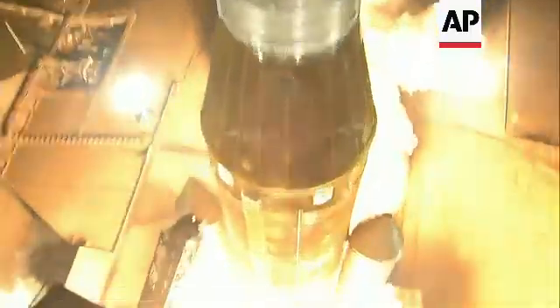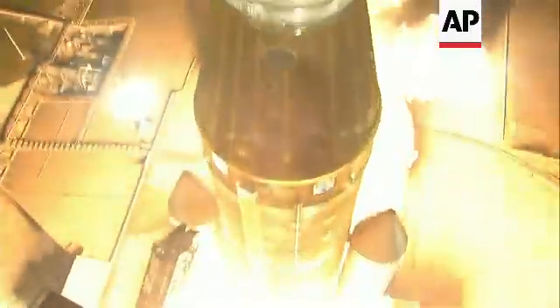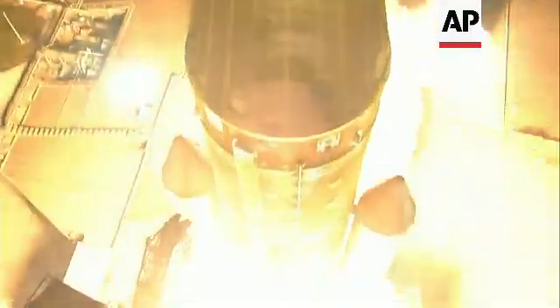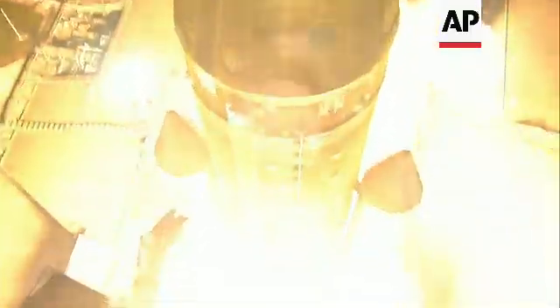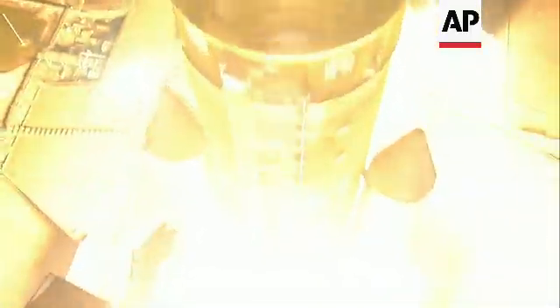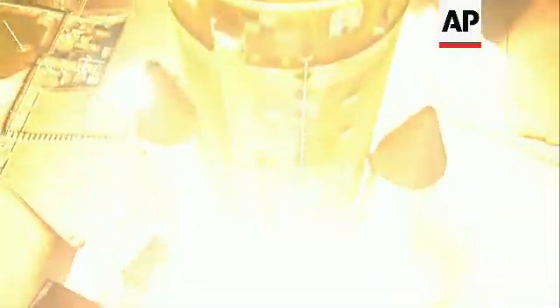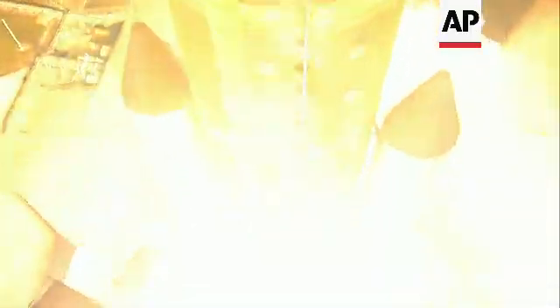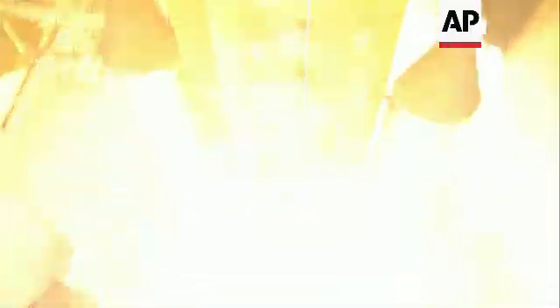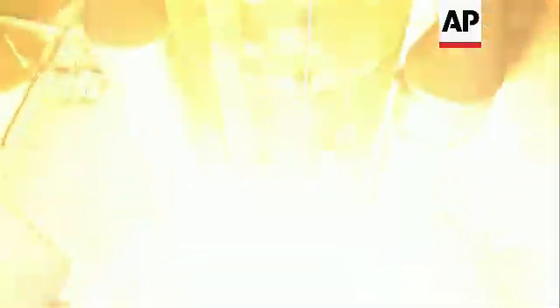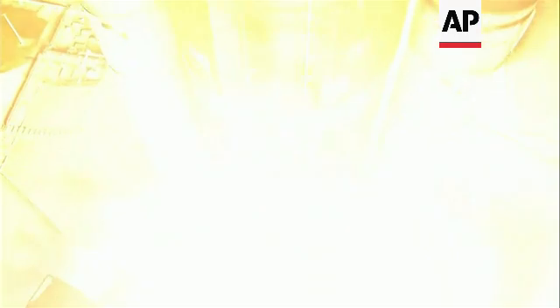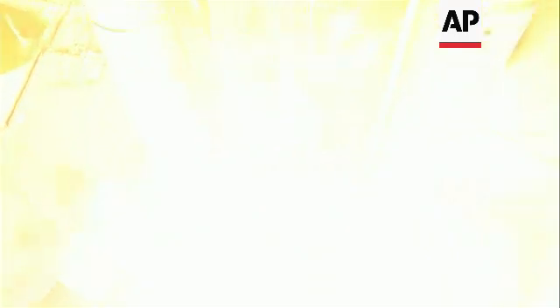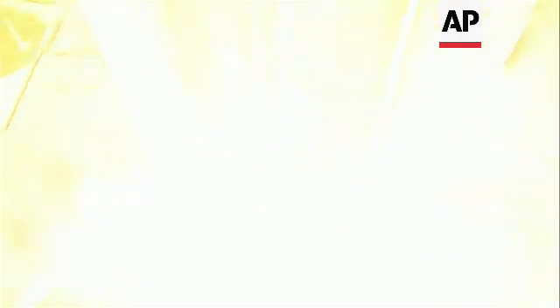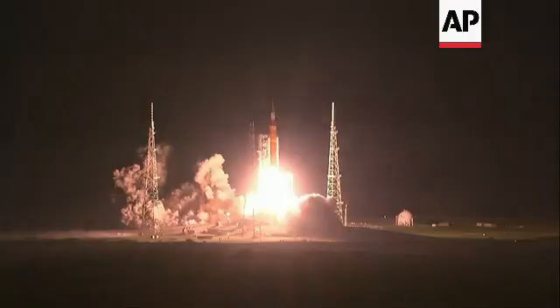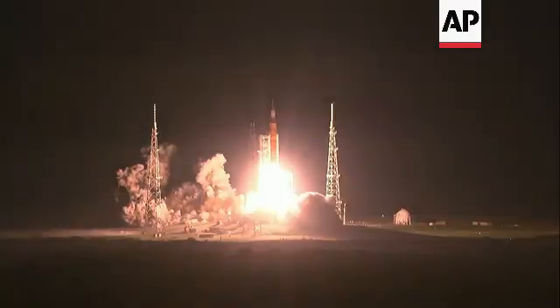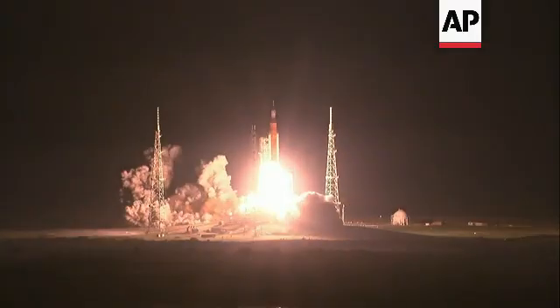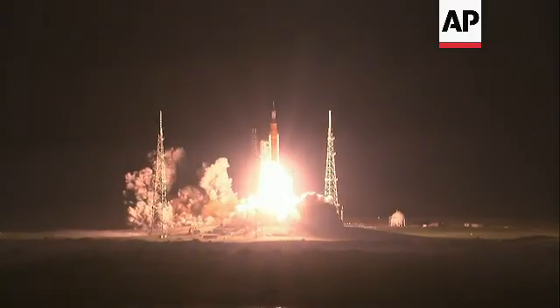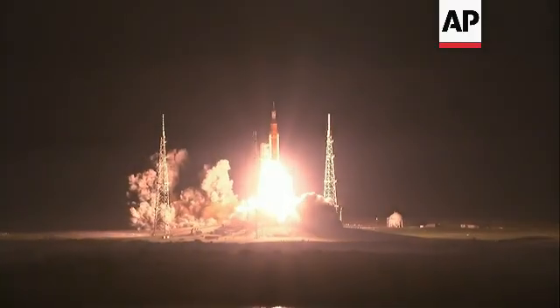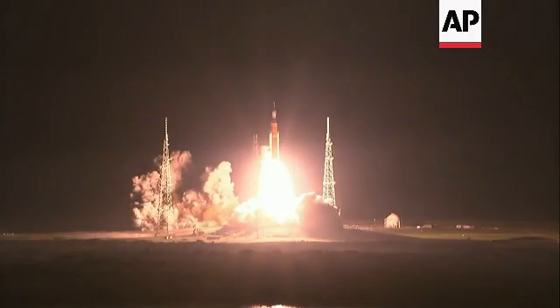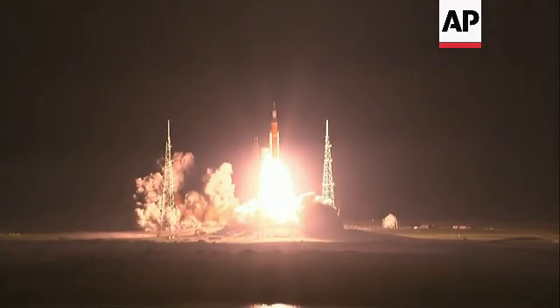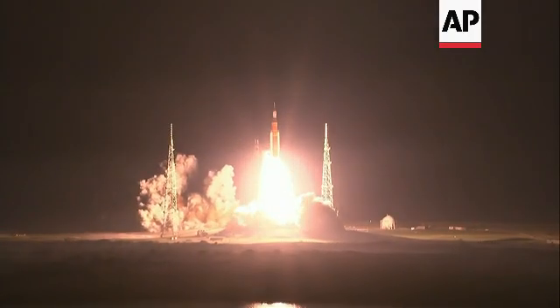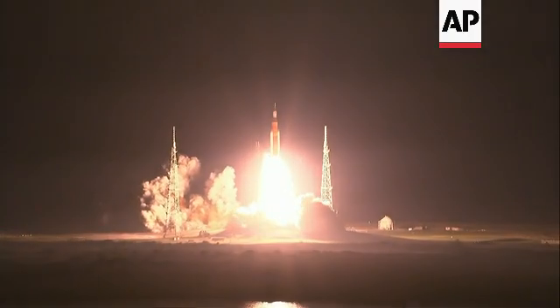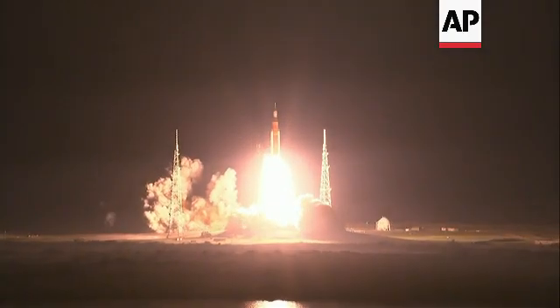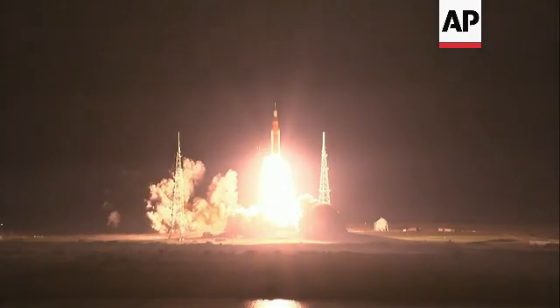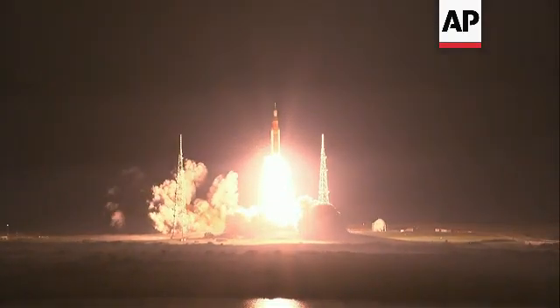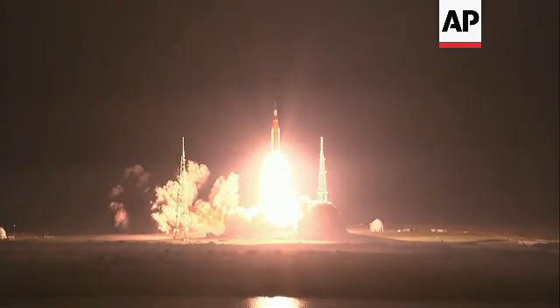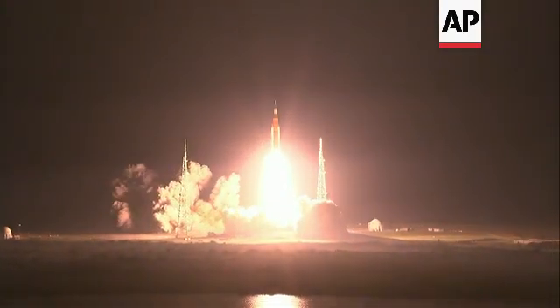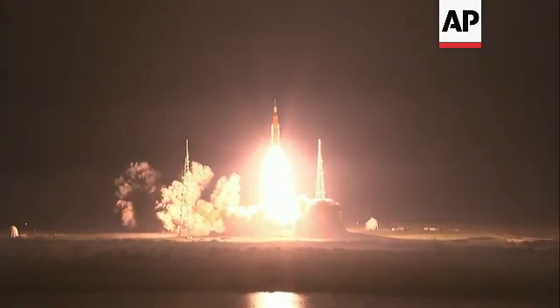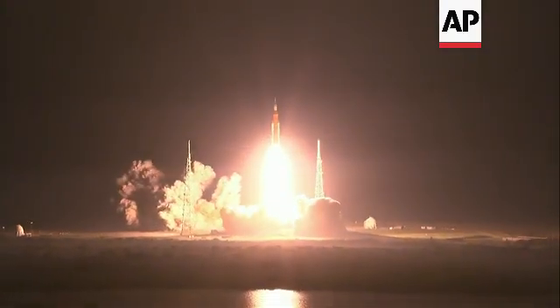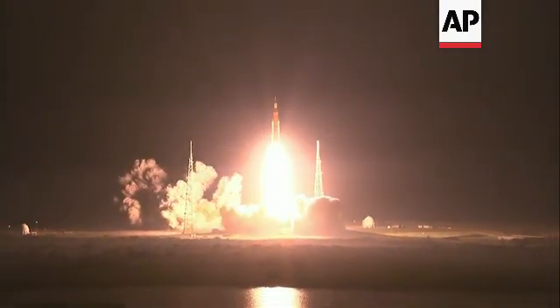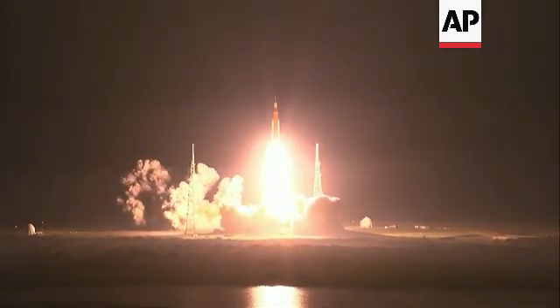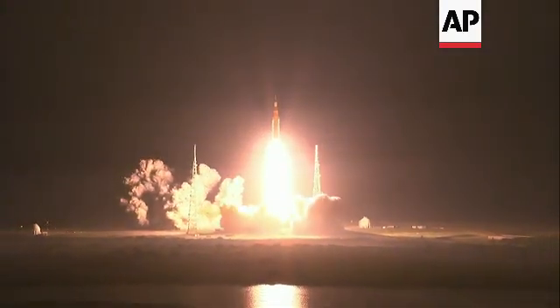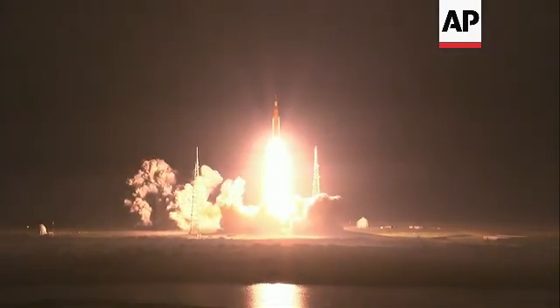And lift off of Artemis I. We rise together back to the moon and beyond.